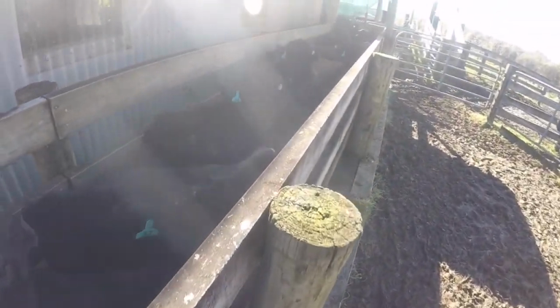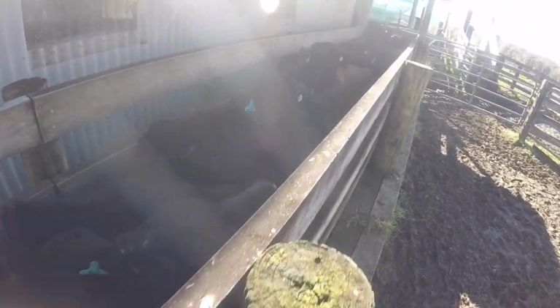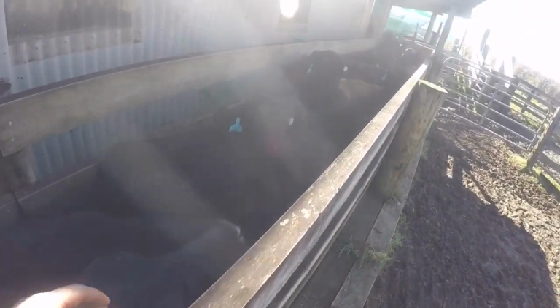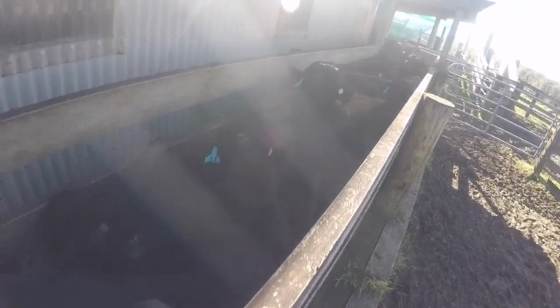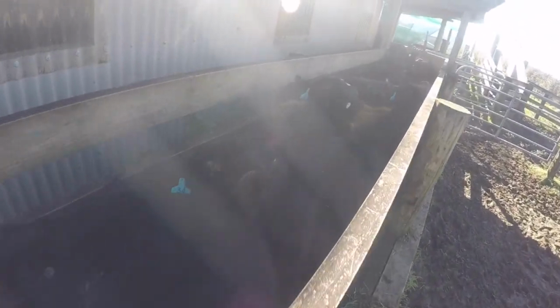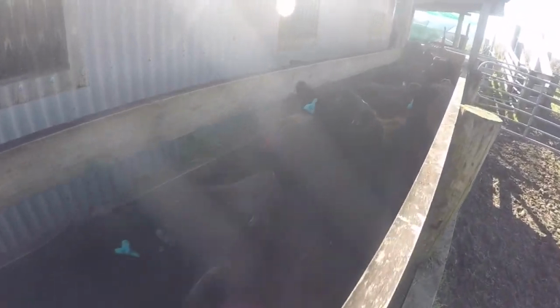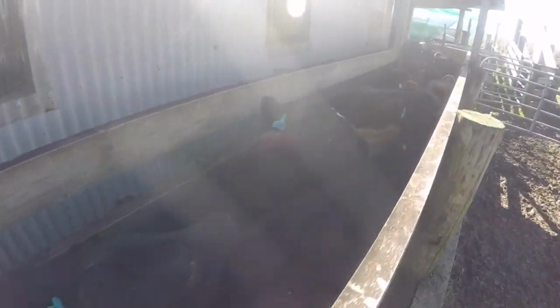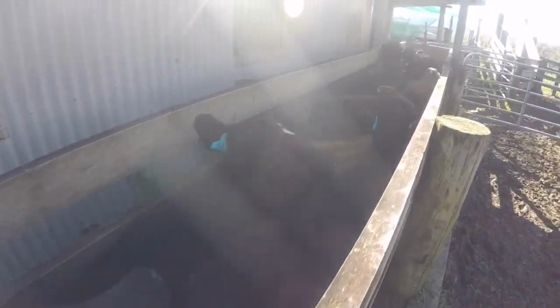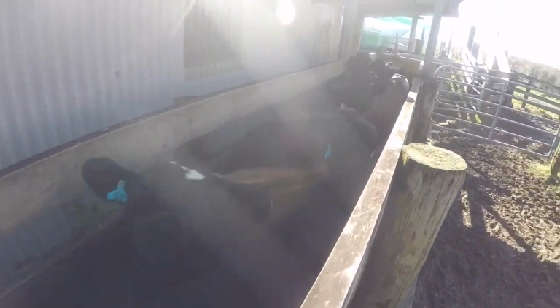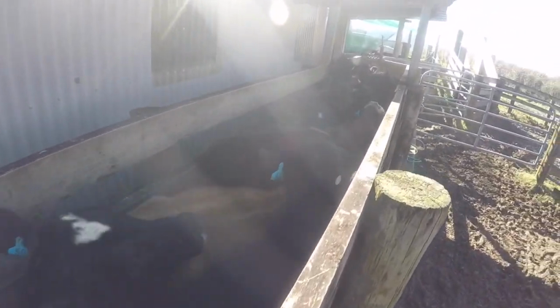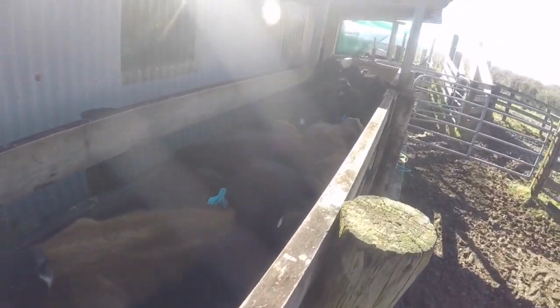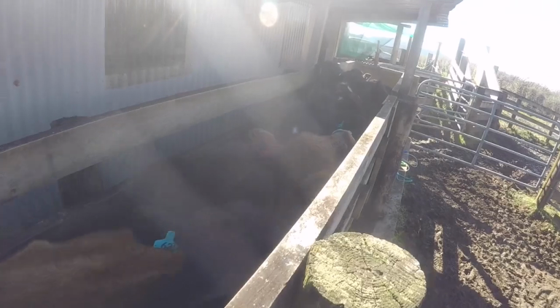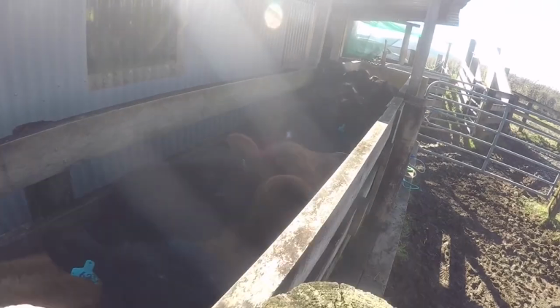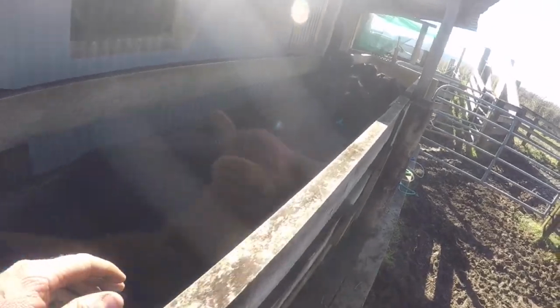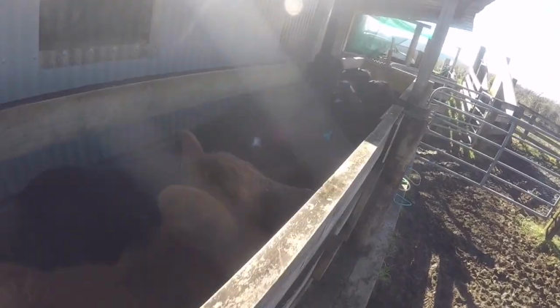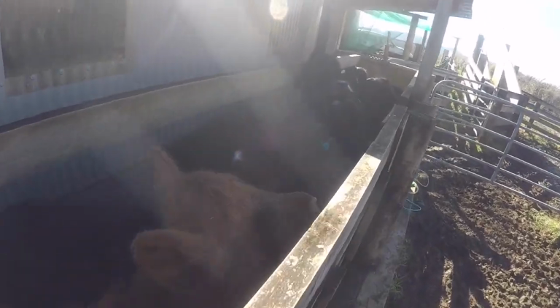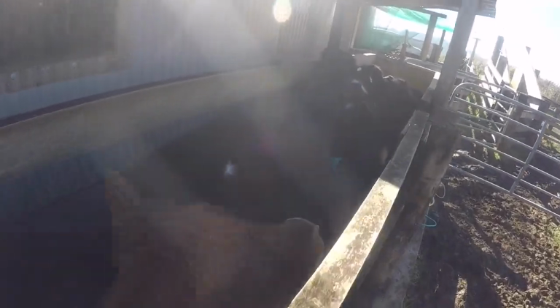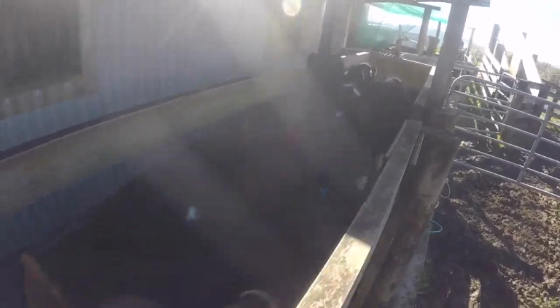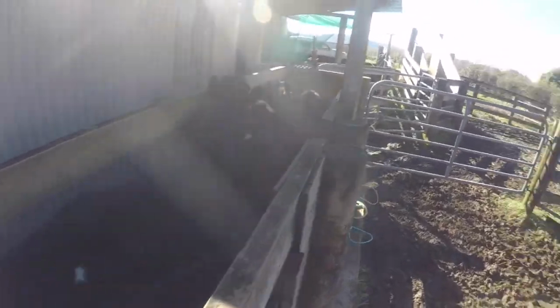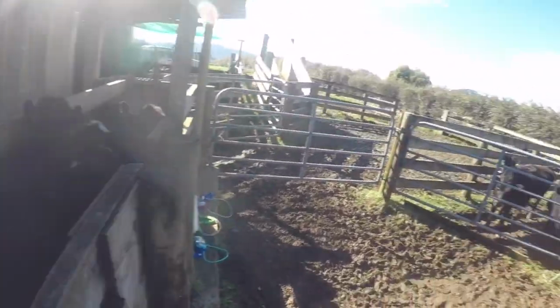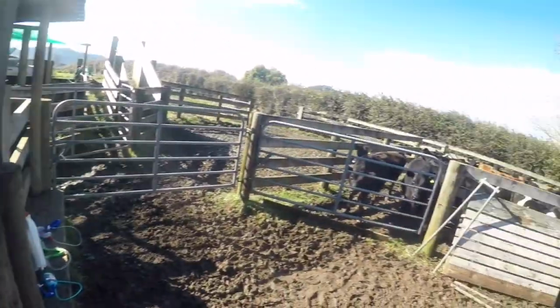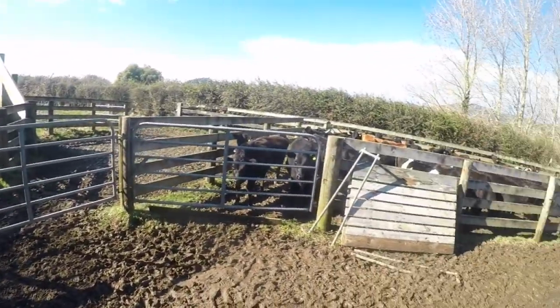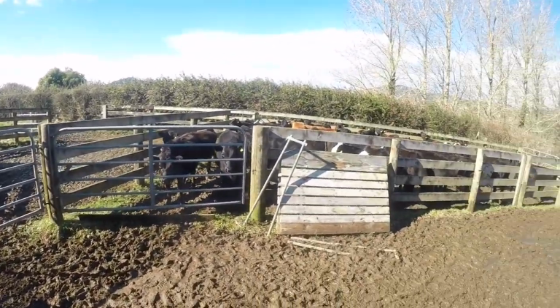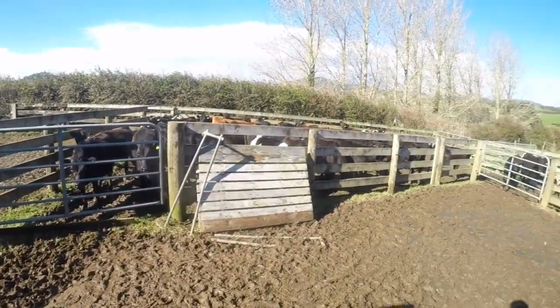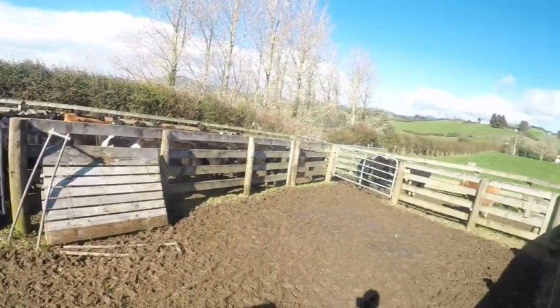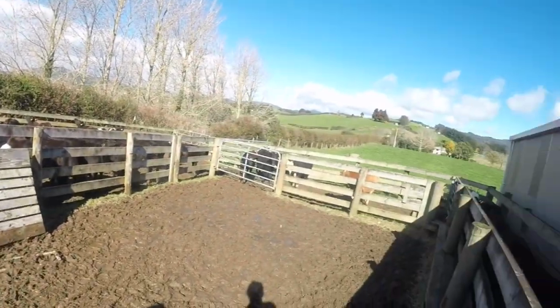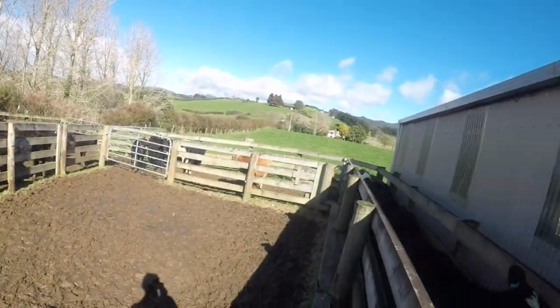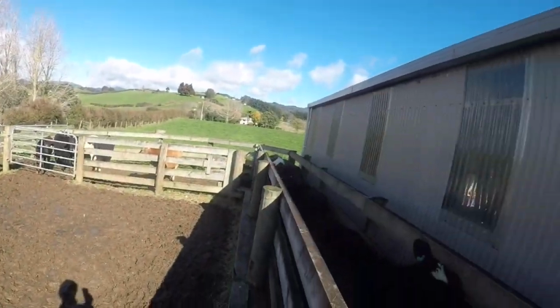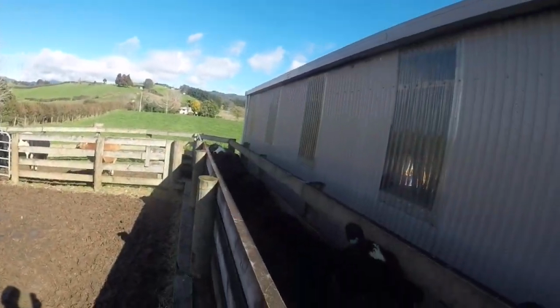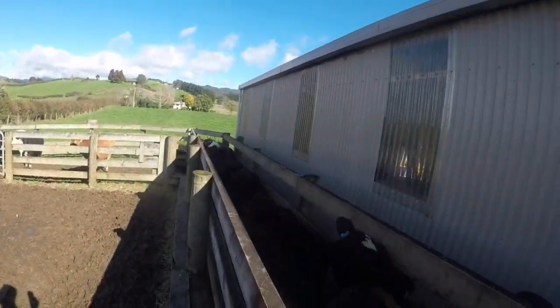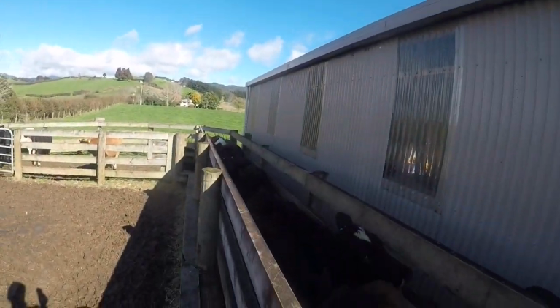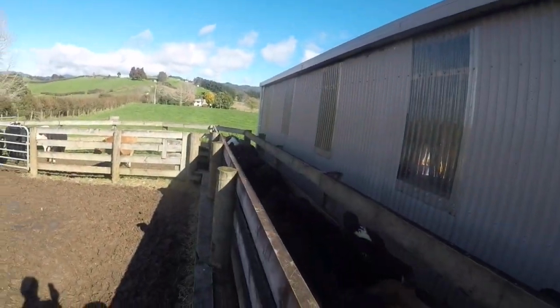Bit of a windy day here today. It's good. The stockyards are quite sheltered behind the building, which is there.